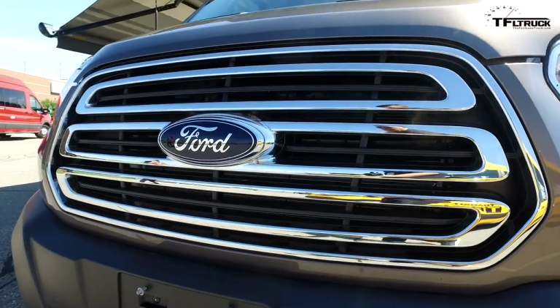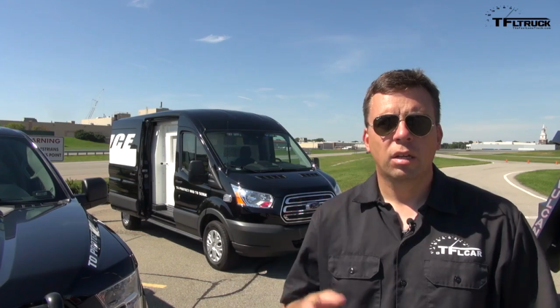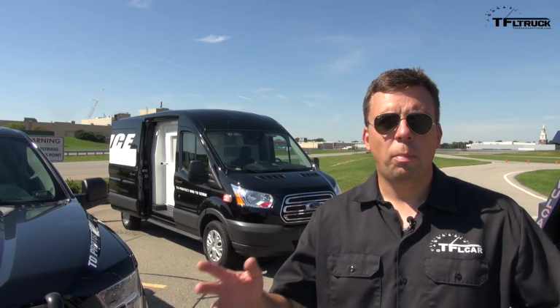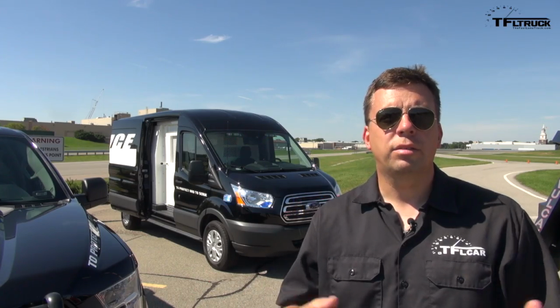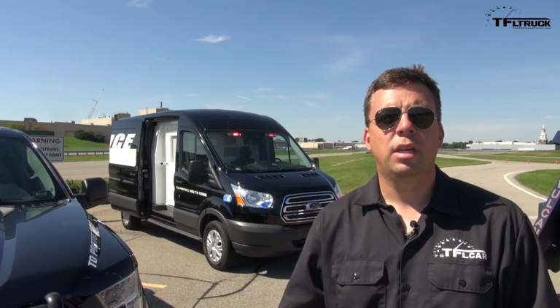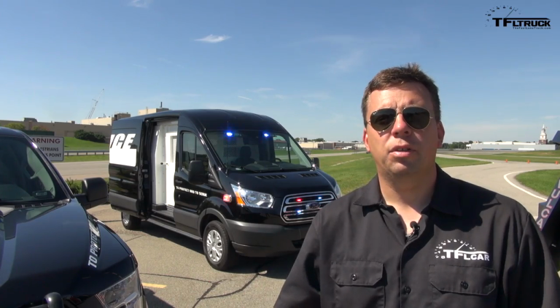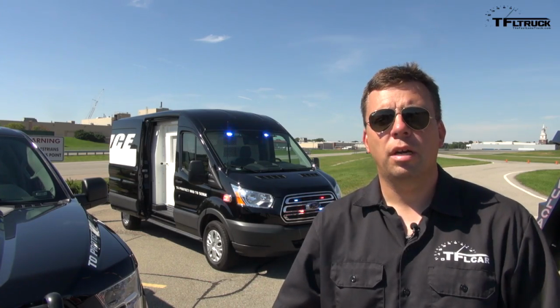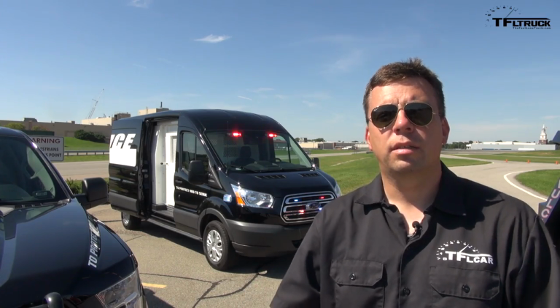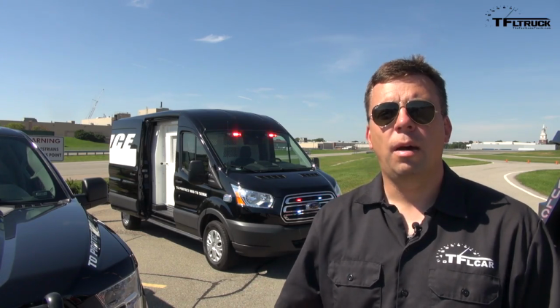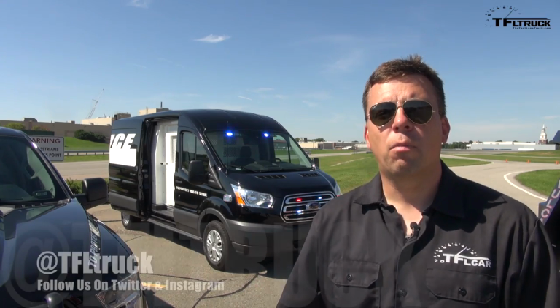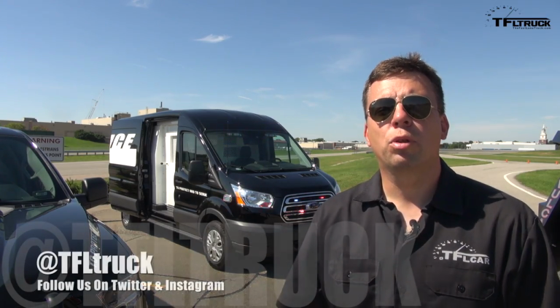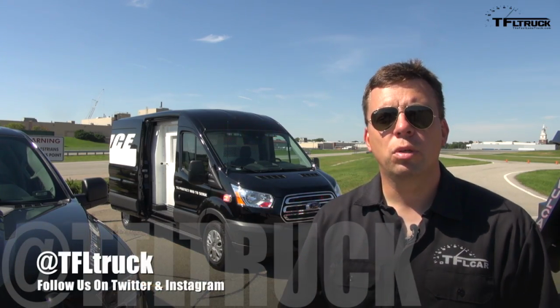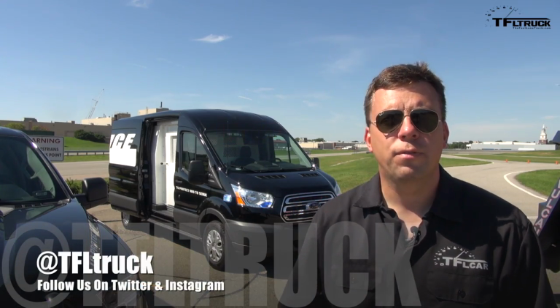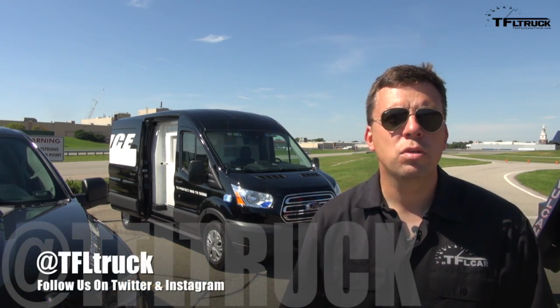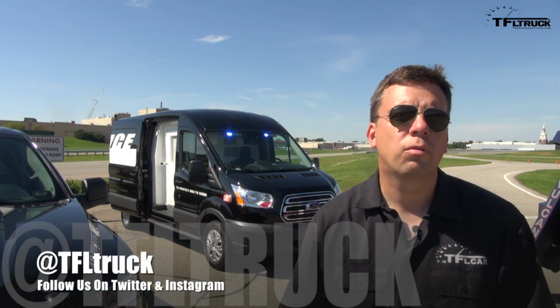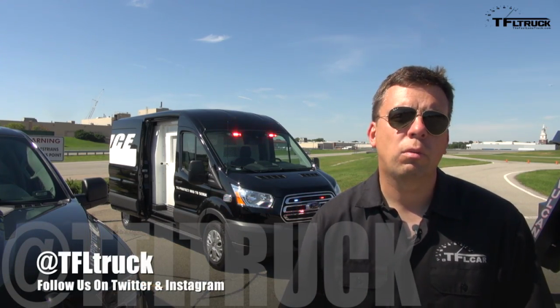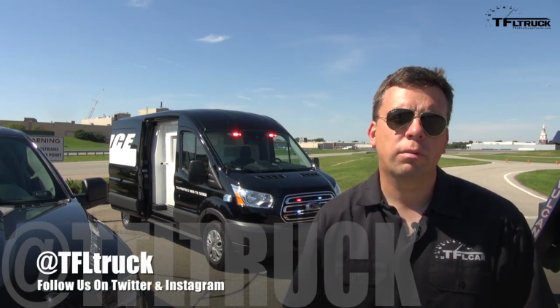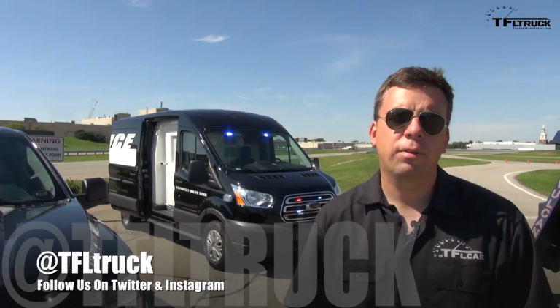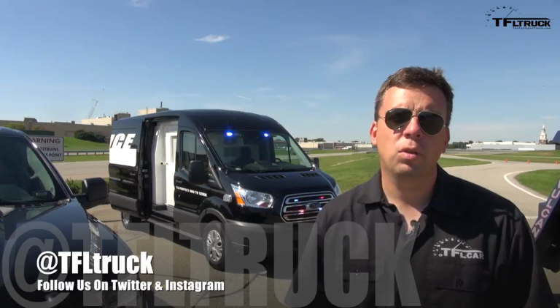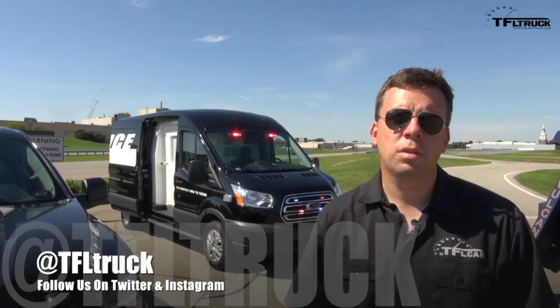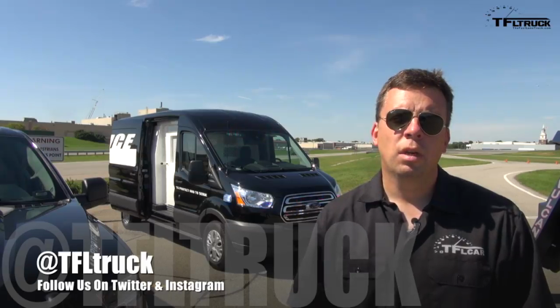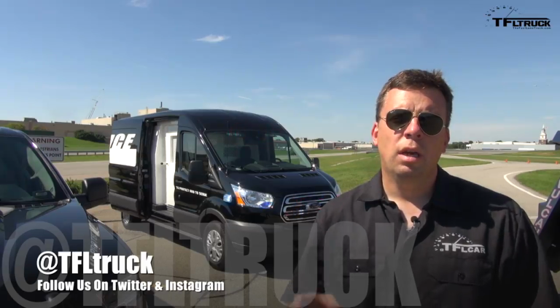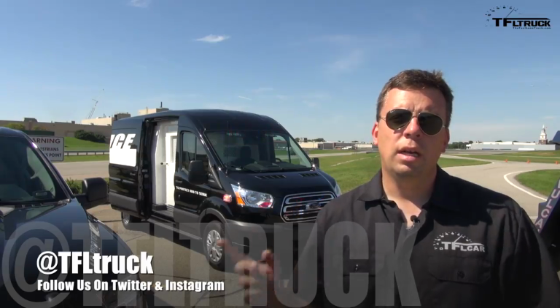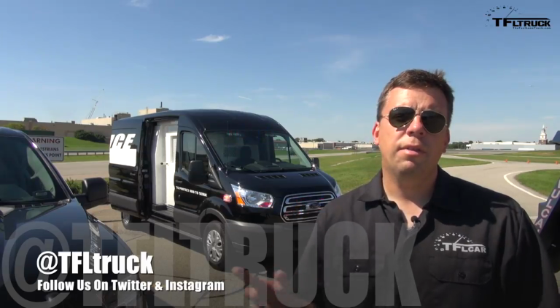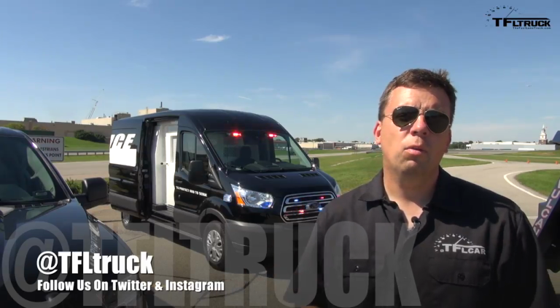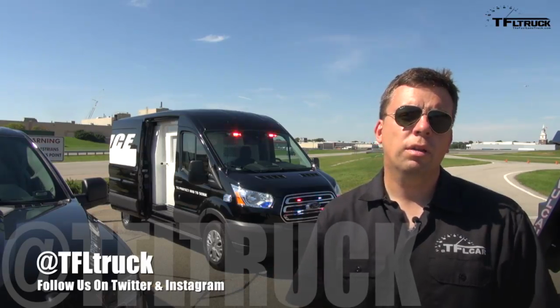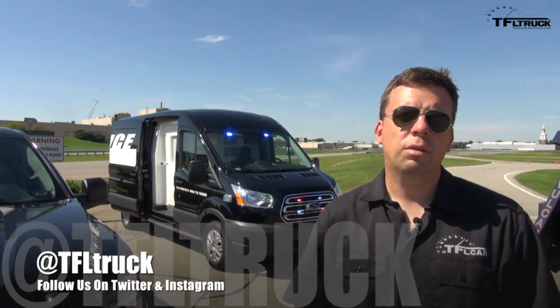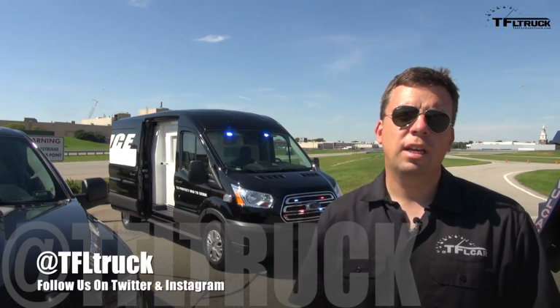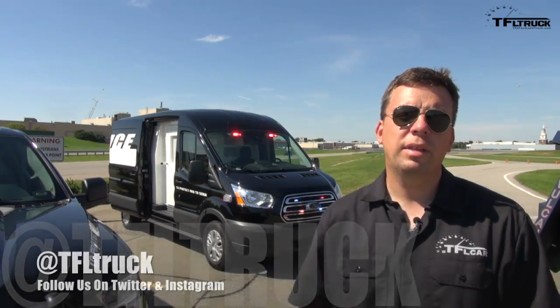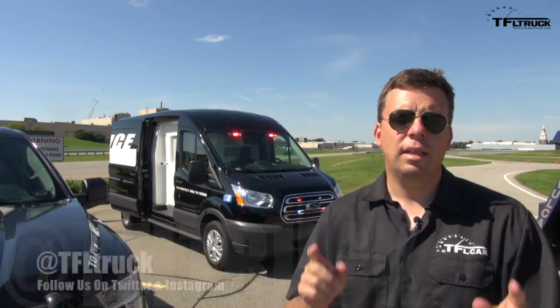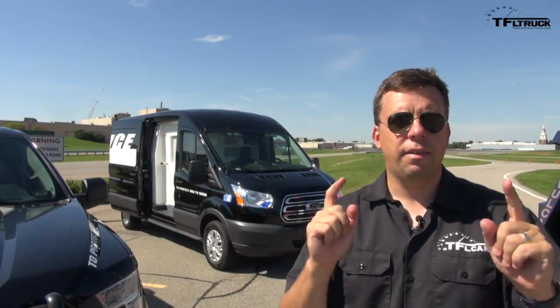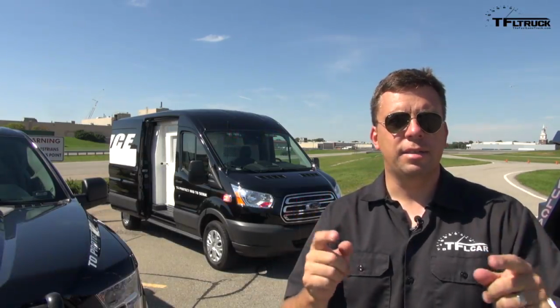Go back to TFLtruck.com for more news, views, and real-world reviews, and everything you want in segments like this.